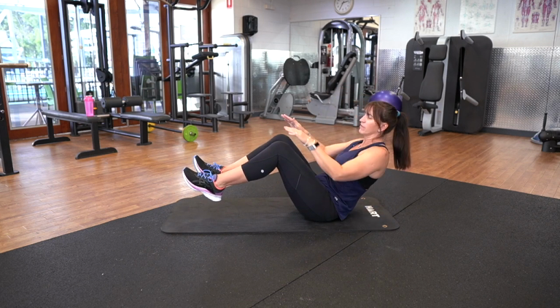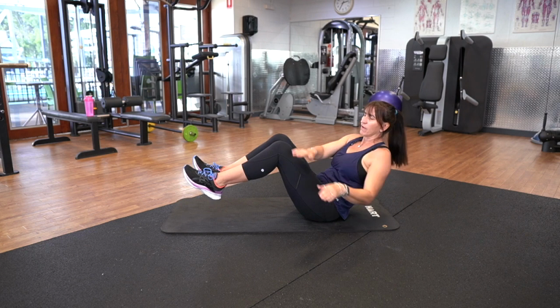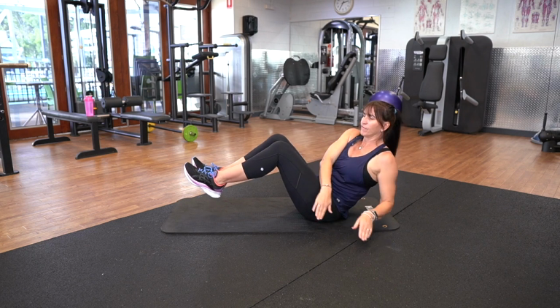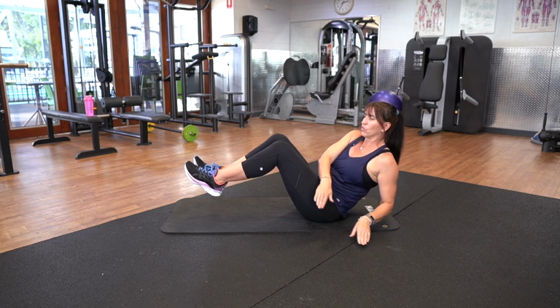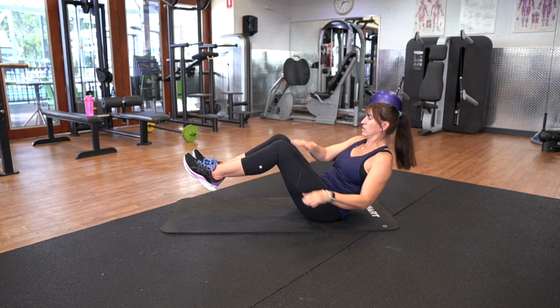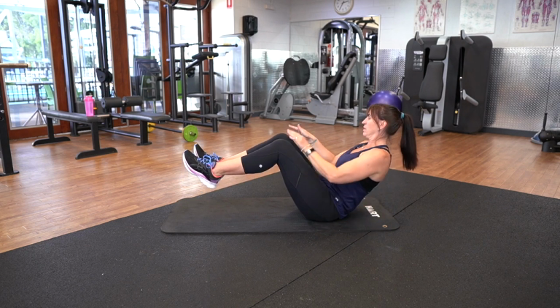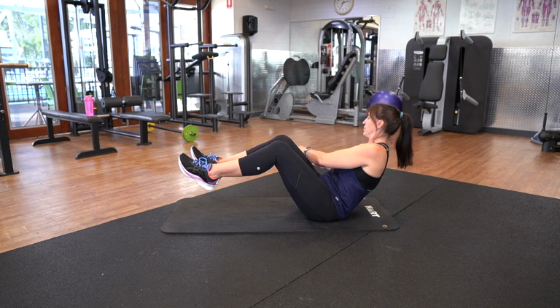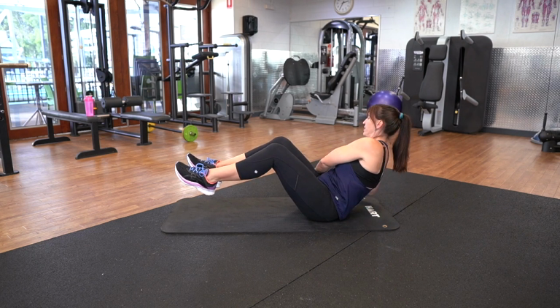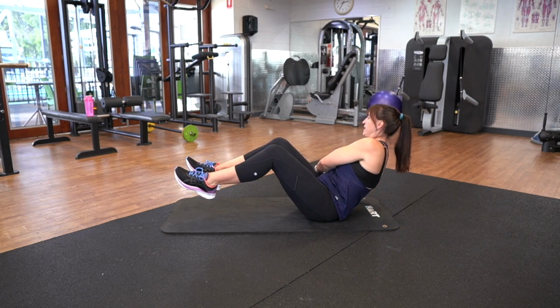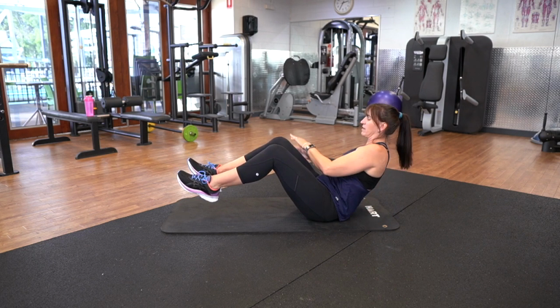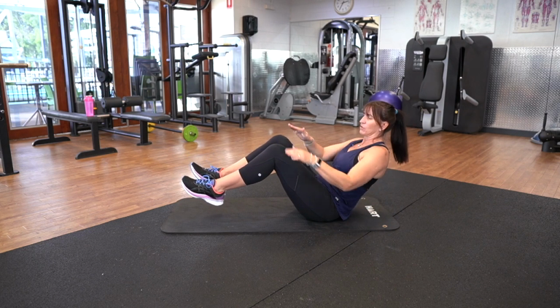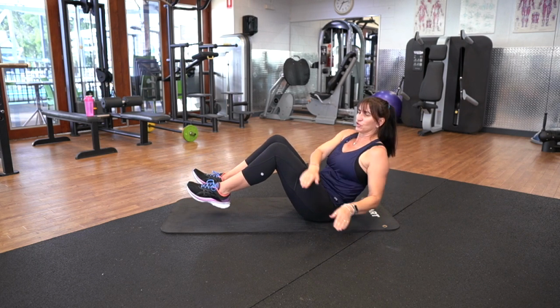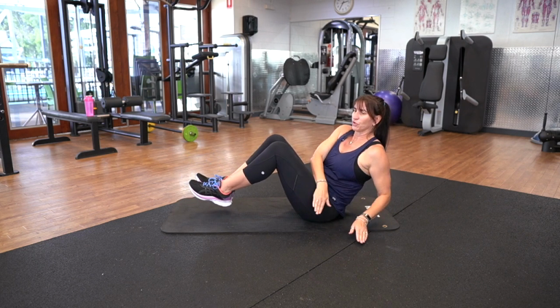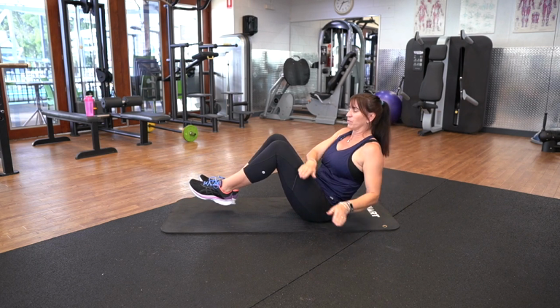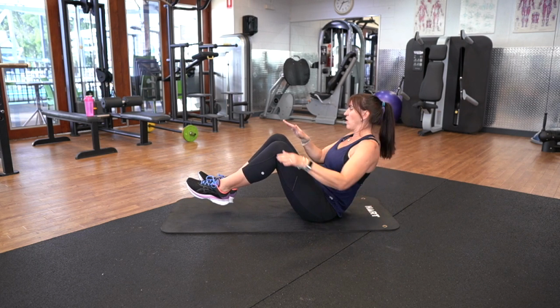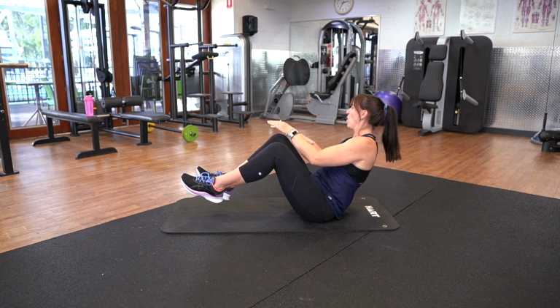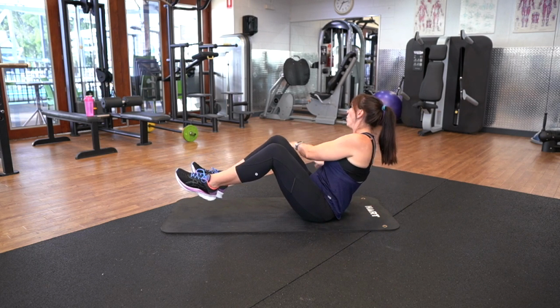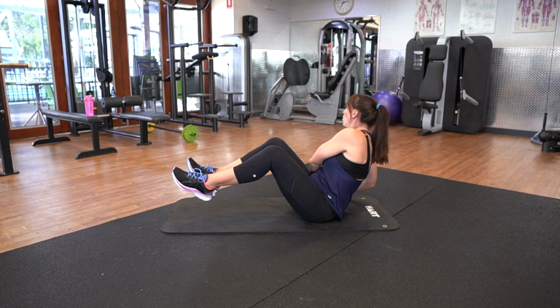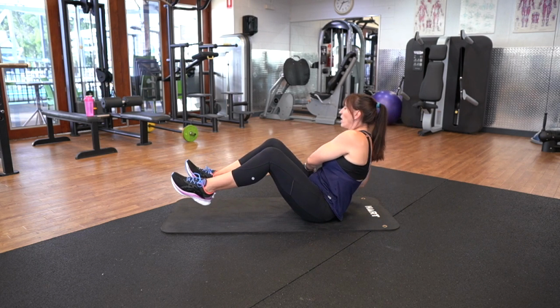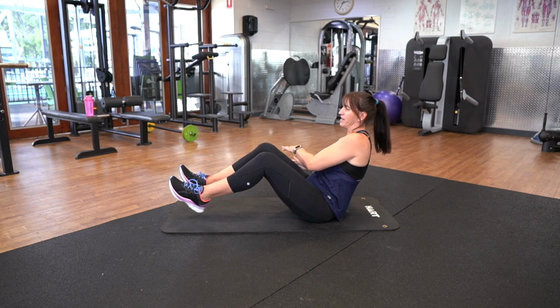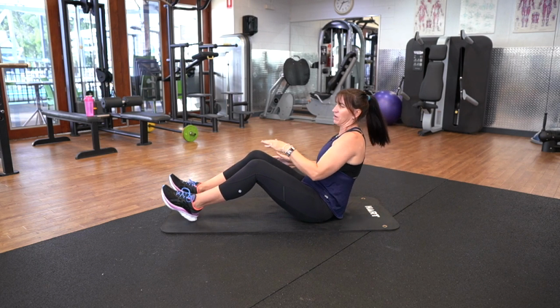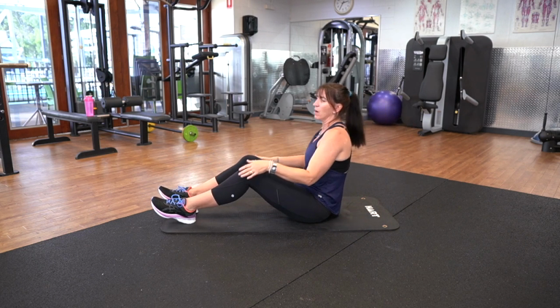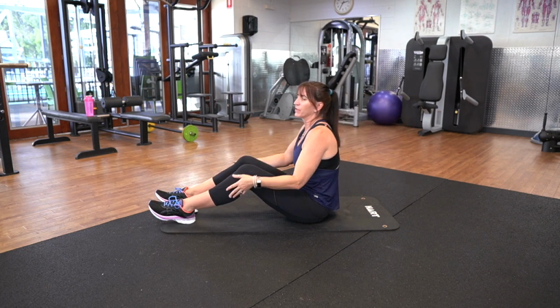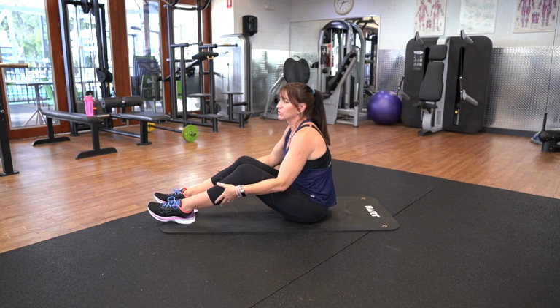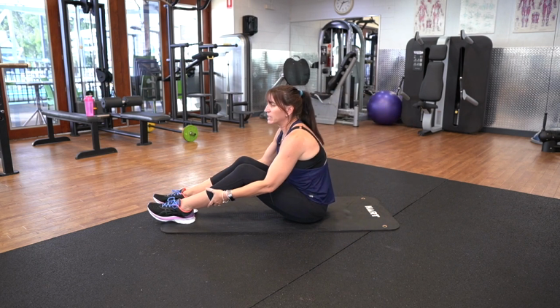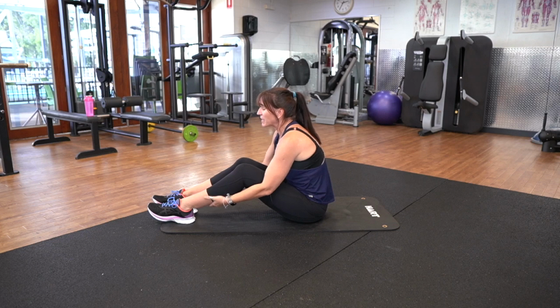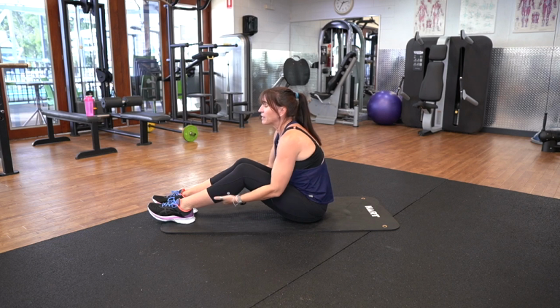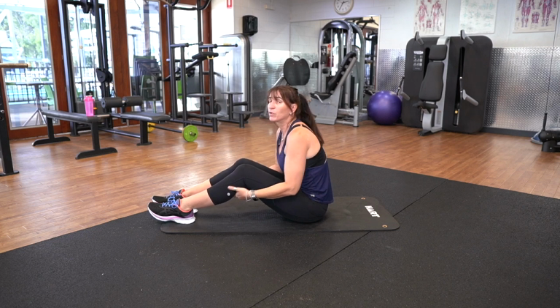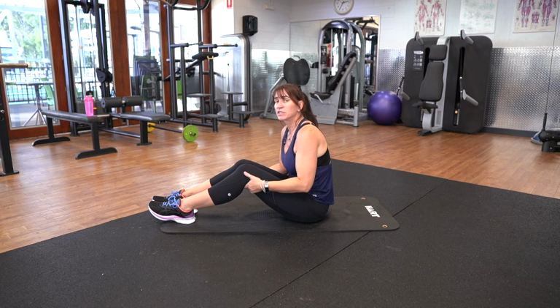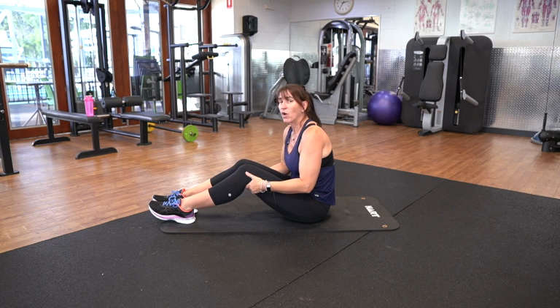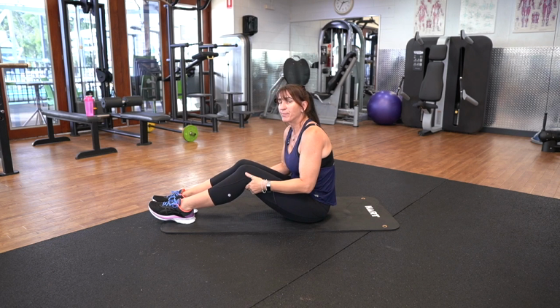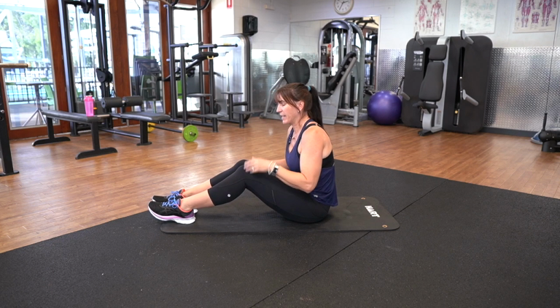Five, four, three, two, one. Bring those legs back down. We've got the side plank.